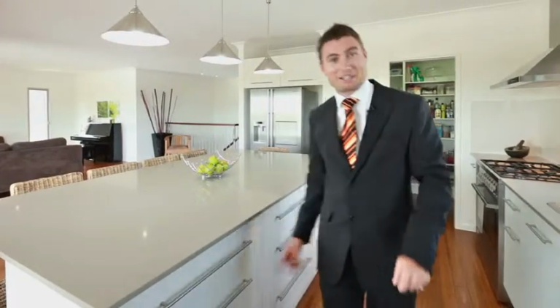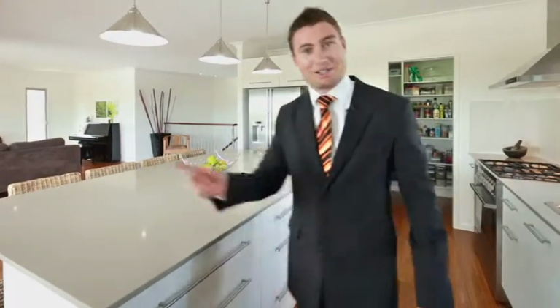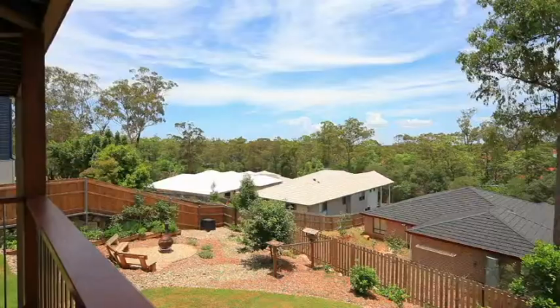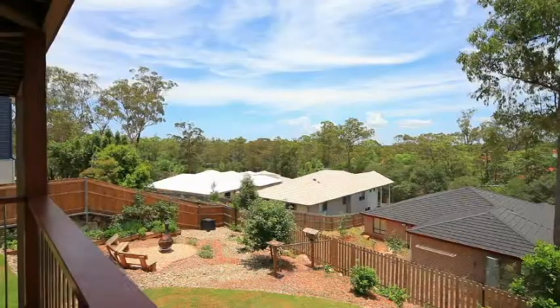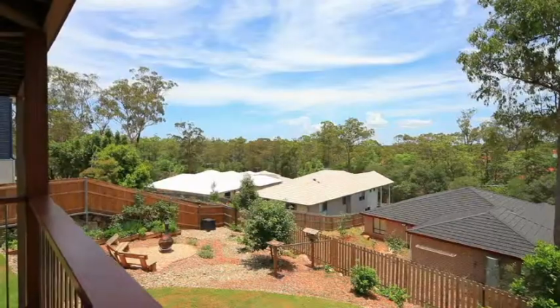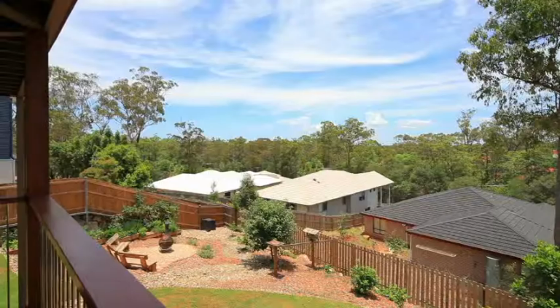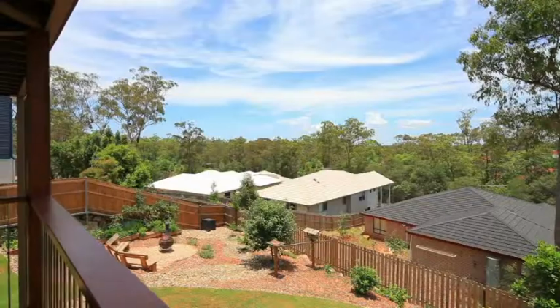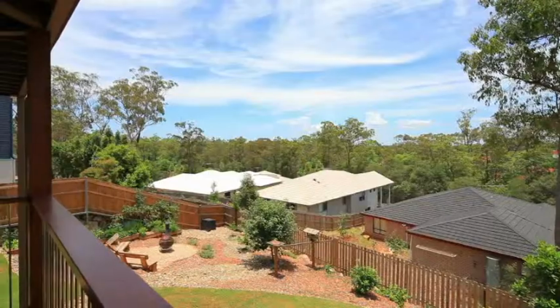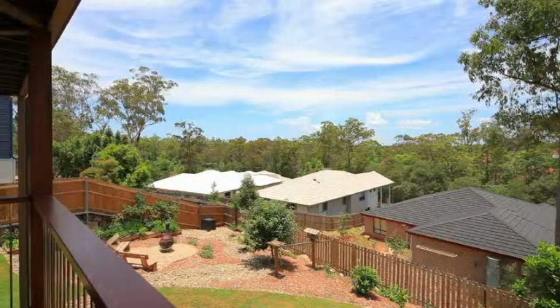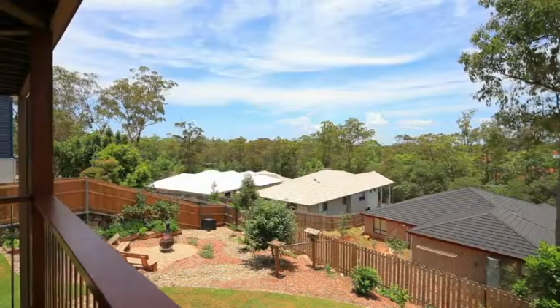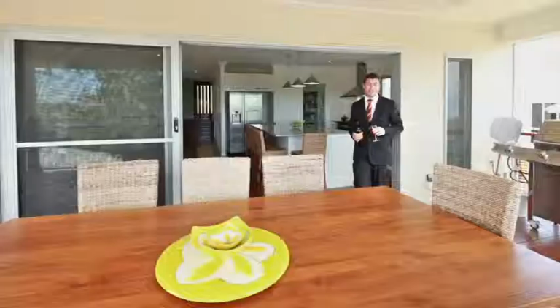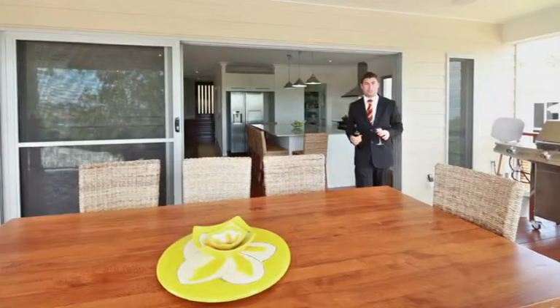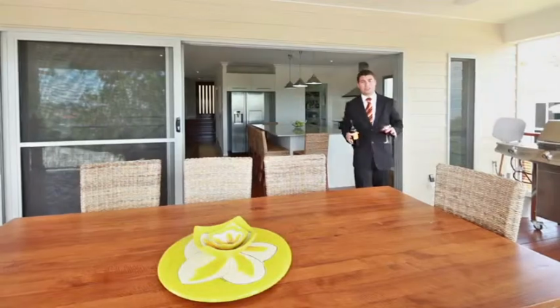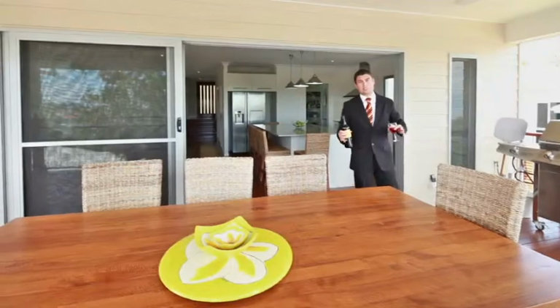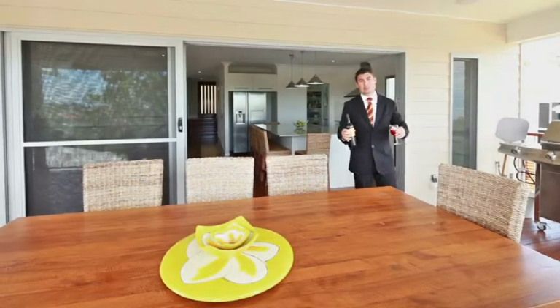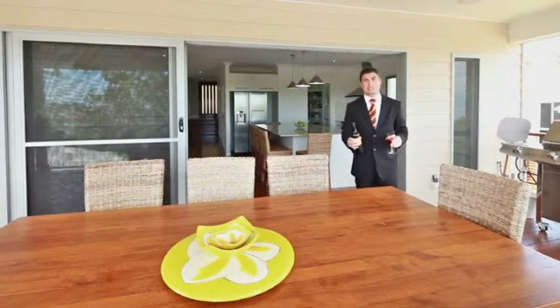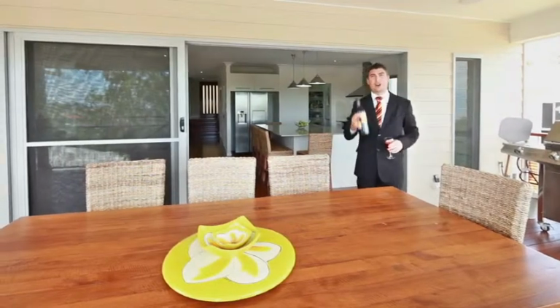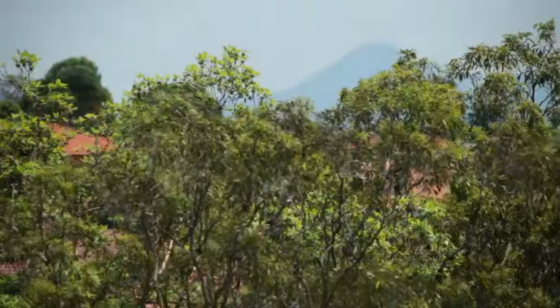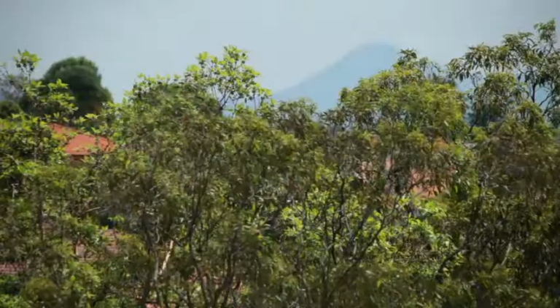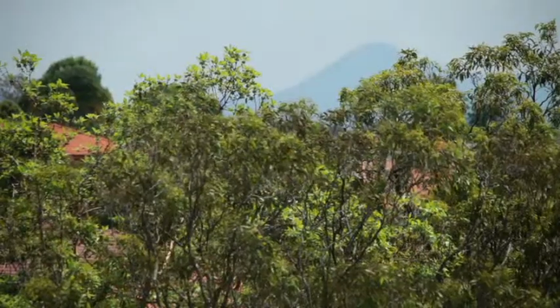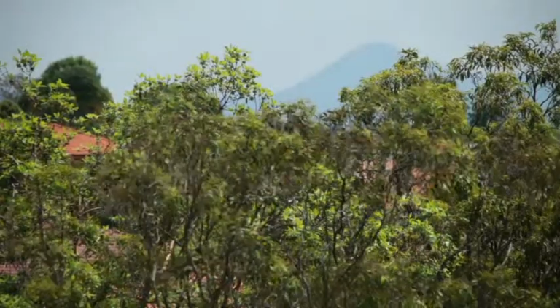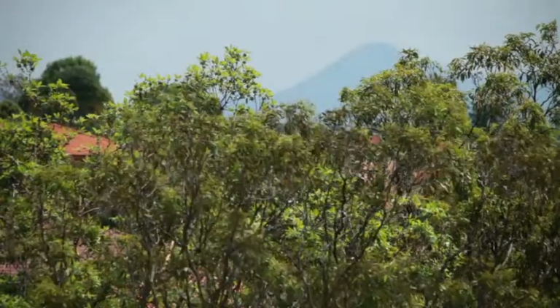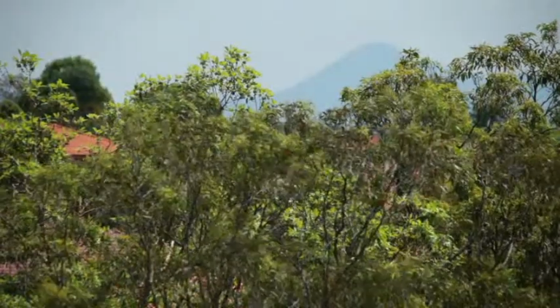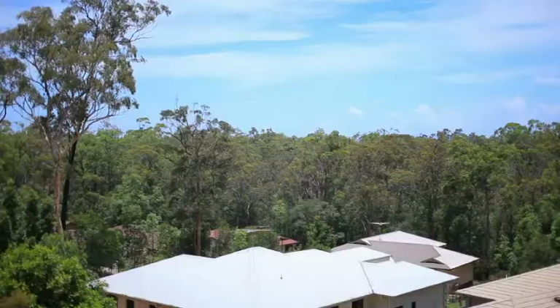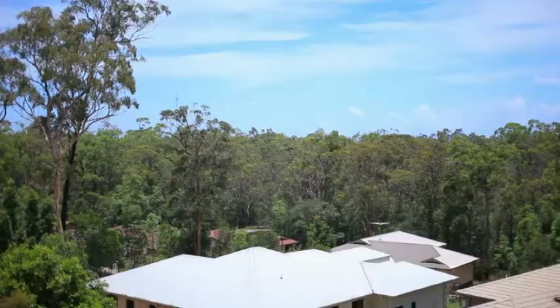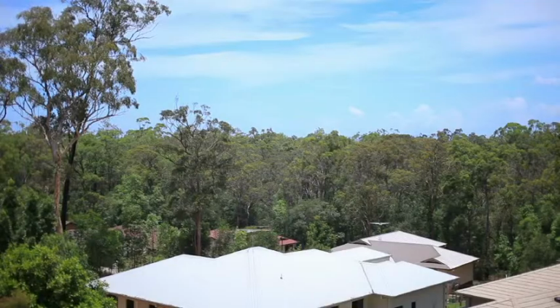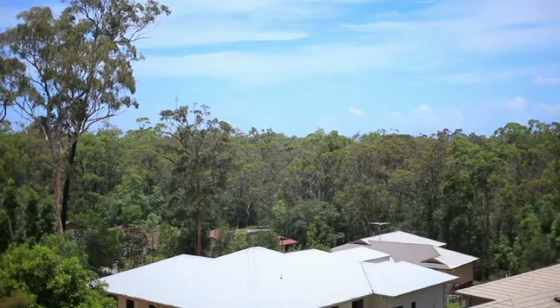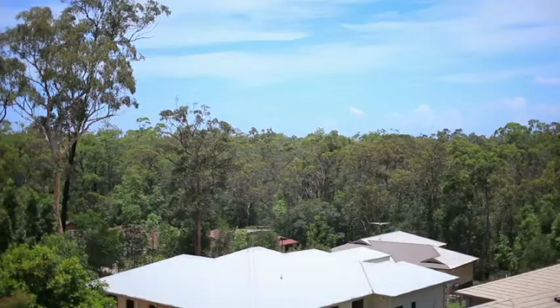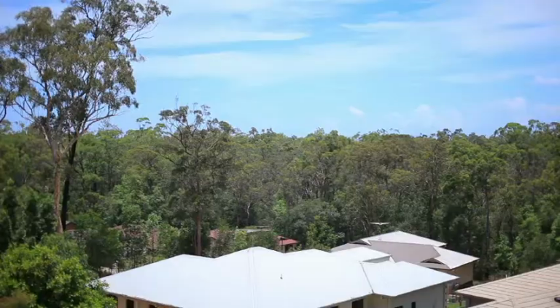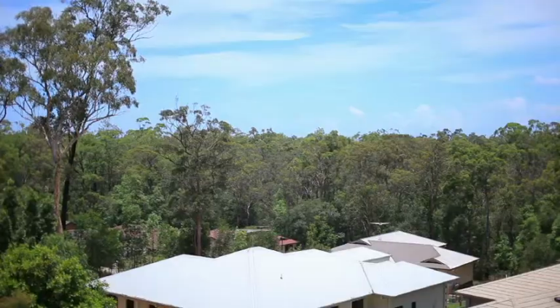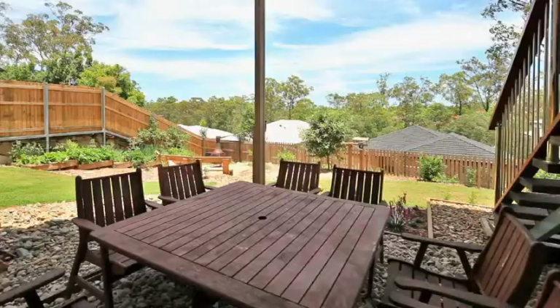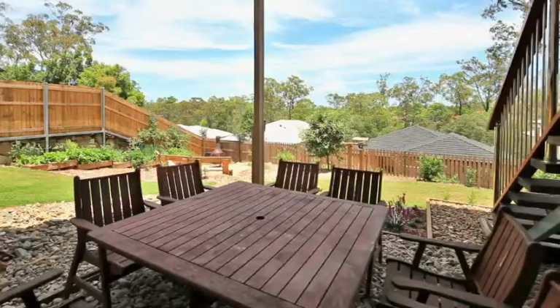Continuing outside, entertaining family and friends will be so easy overlooking Mount Barney. Watch the sun set in the mountains in the distance.